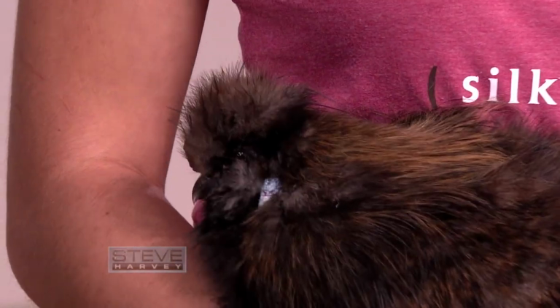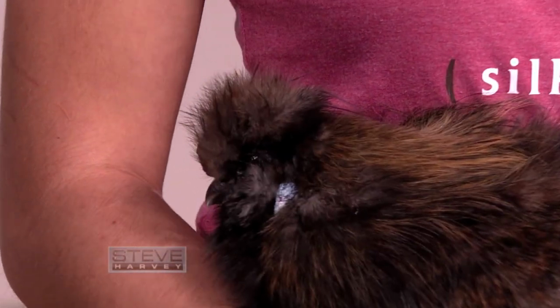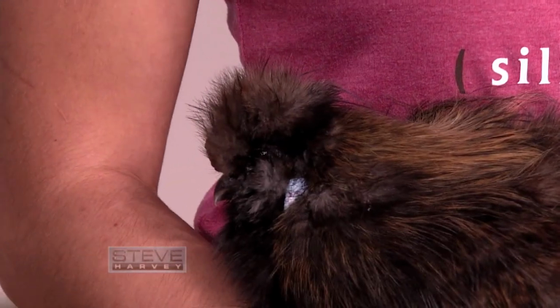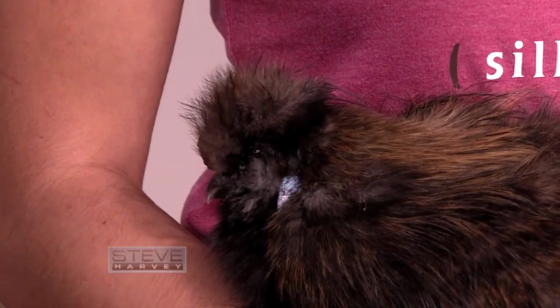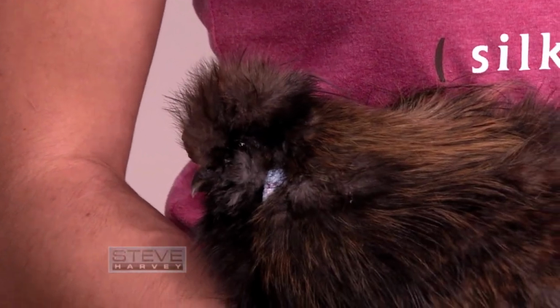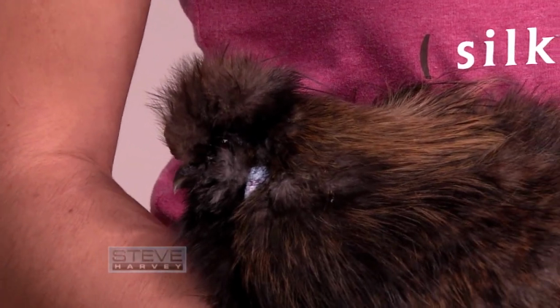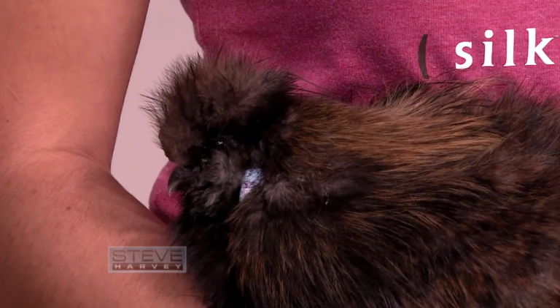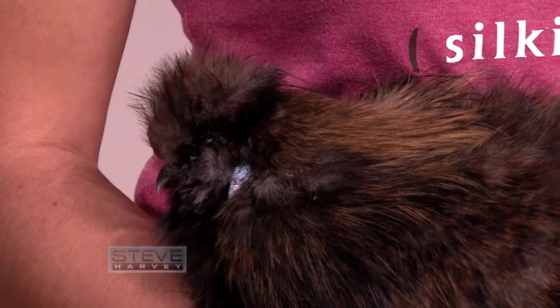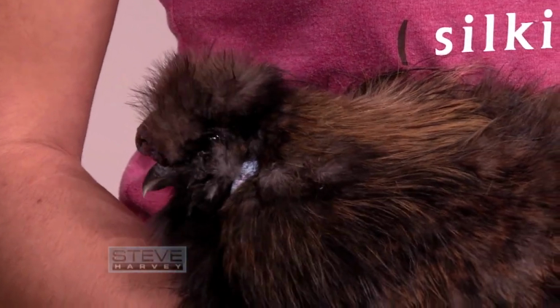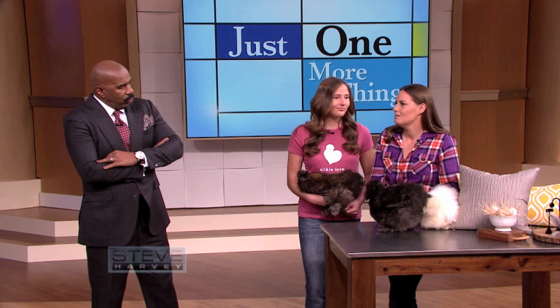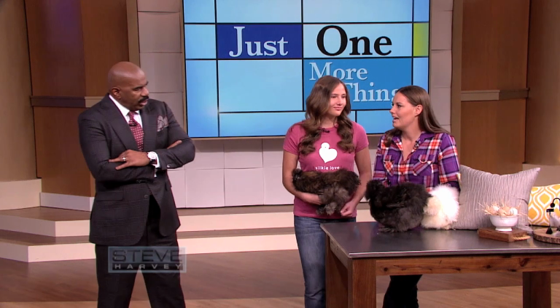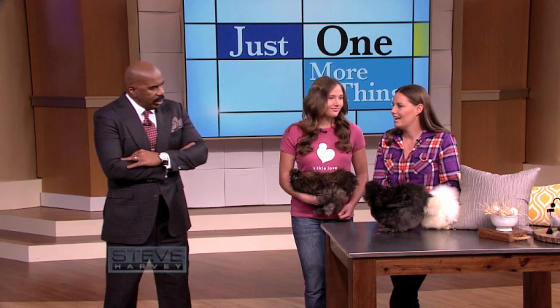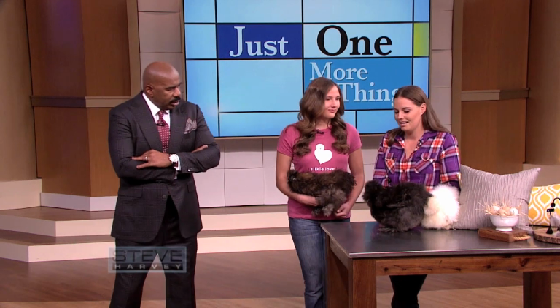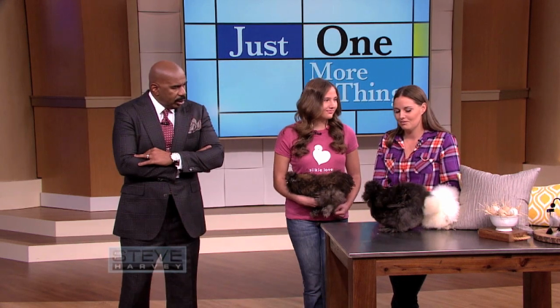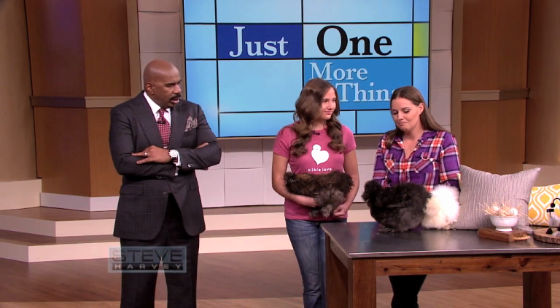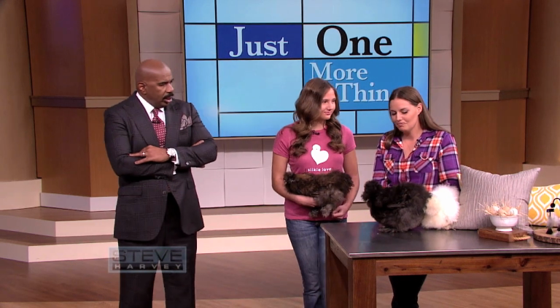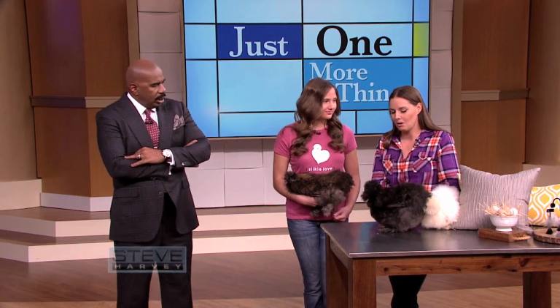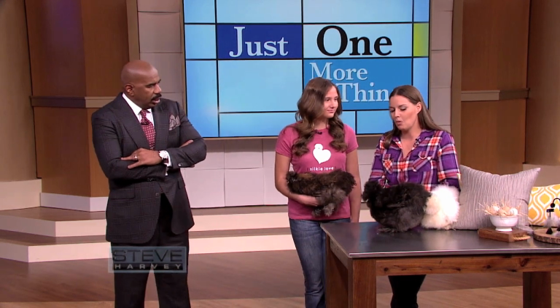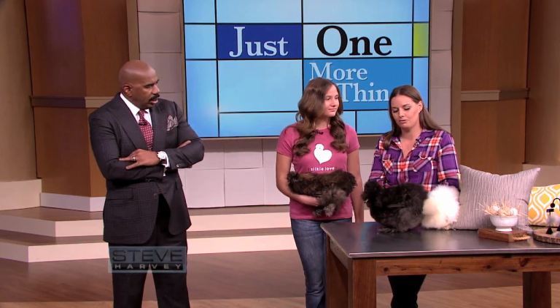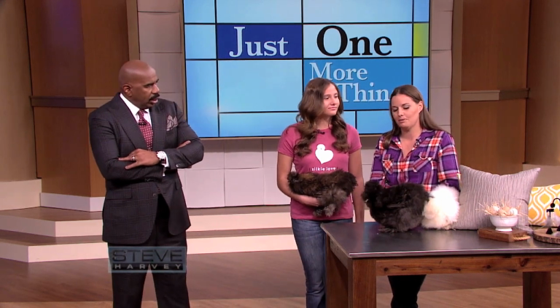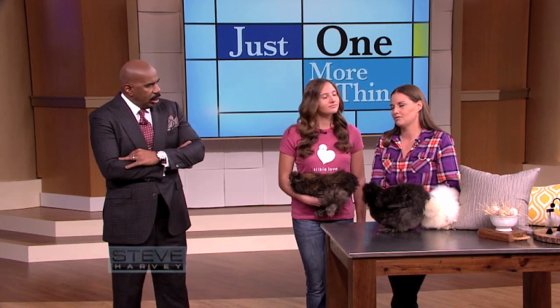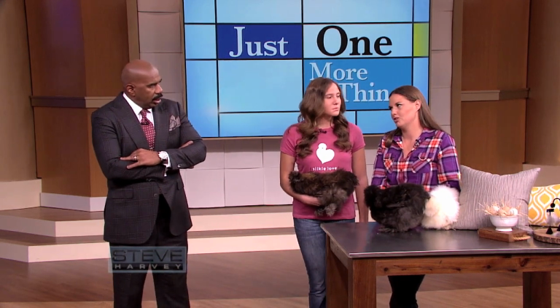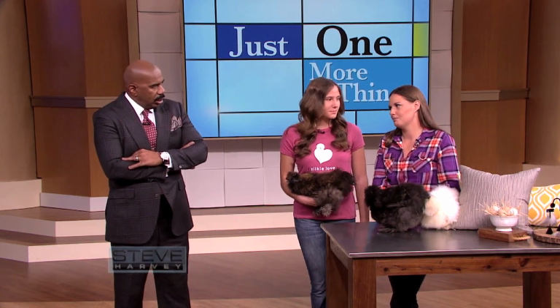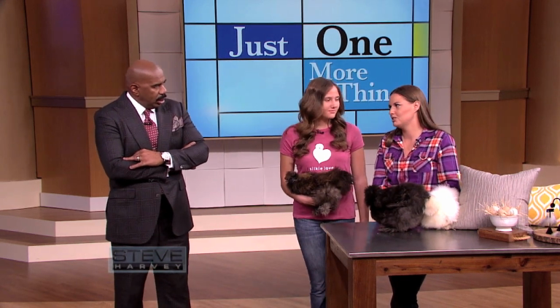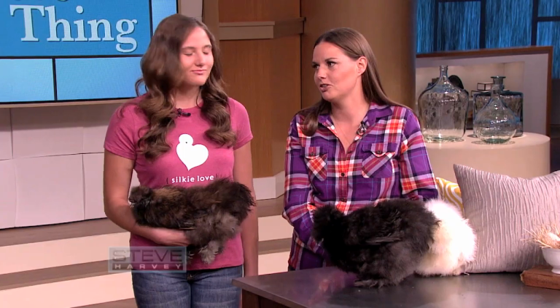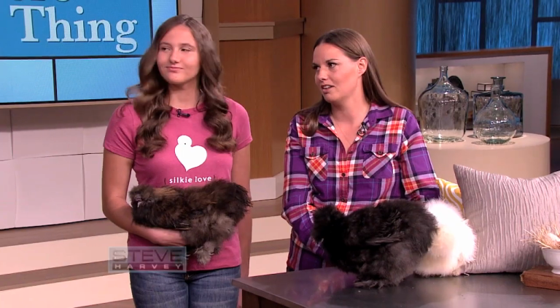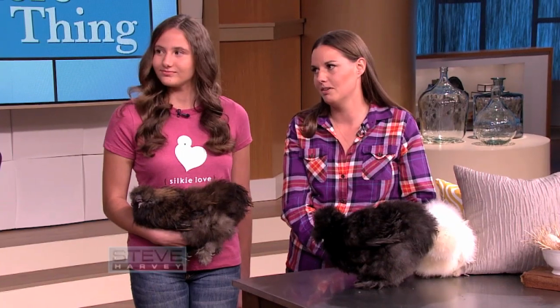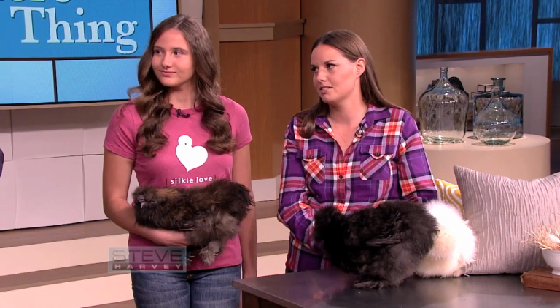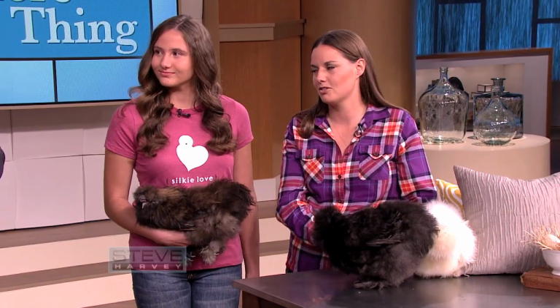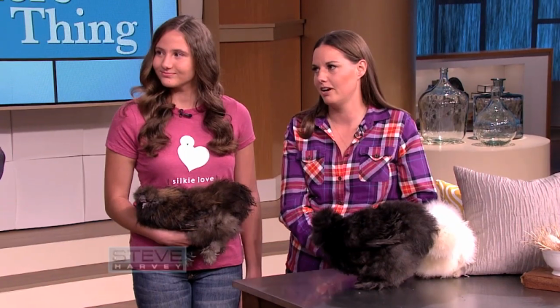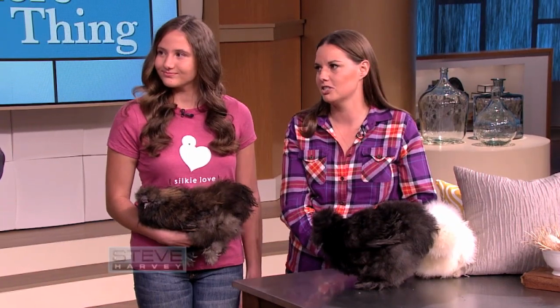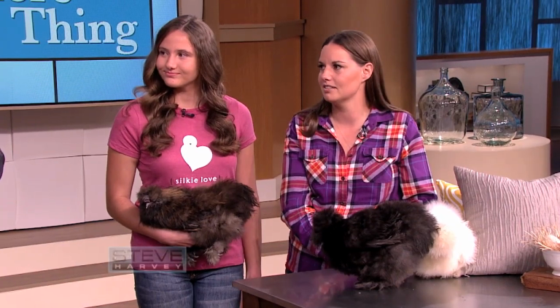We raise them on our farm. Really? And they make wonderful pets for children. My children love them. This is their favorite chicken.